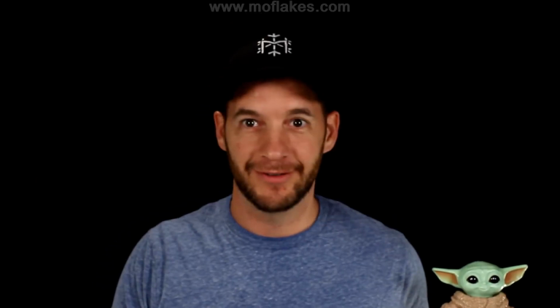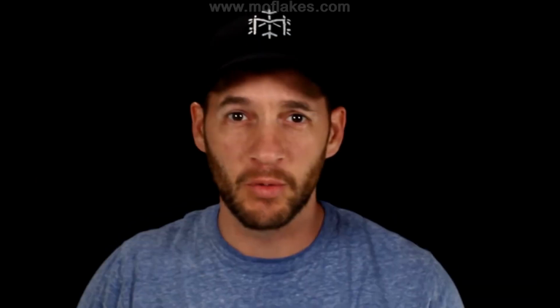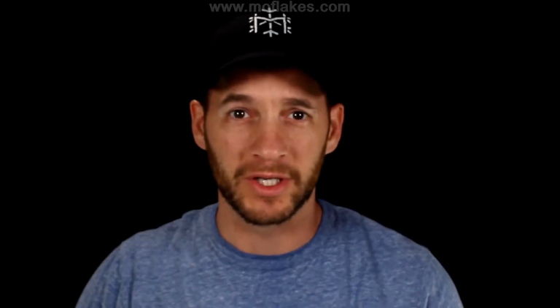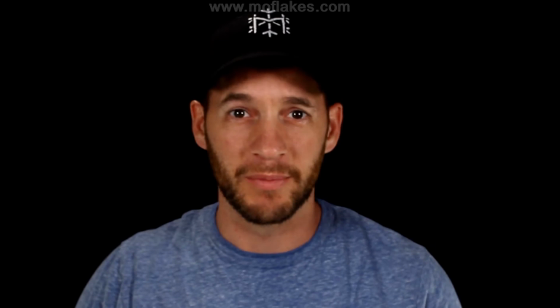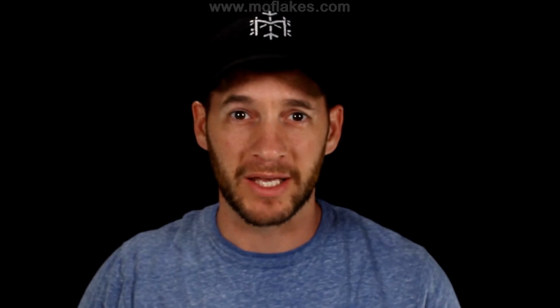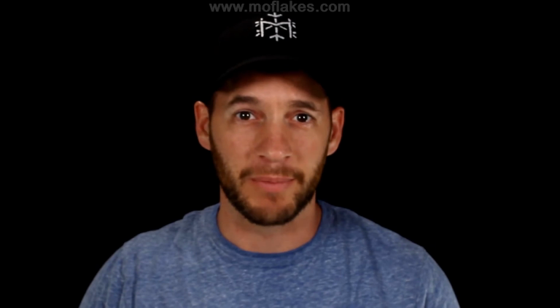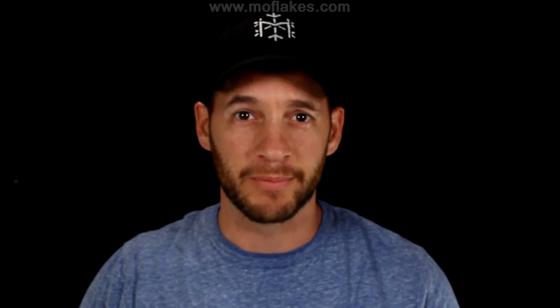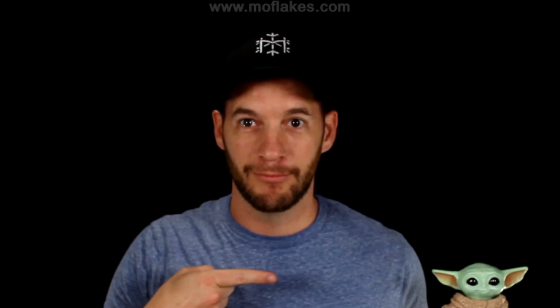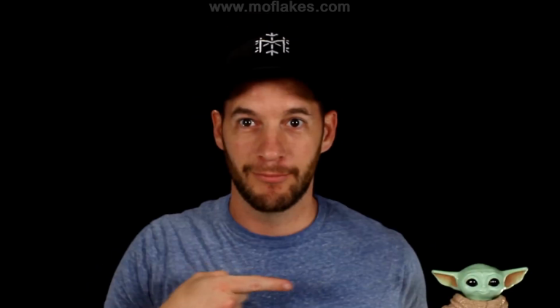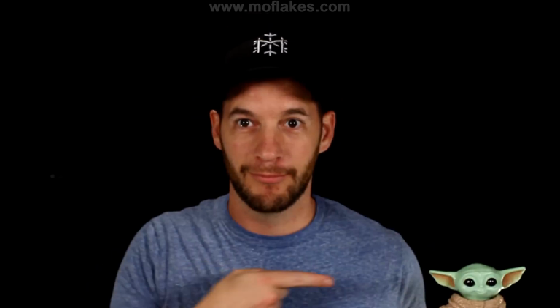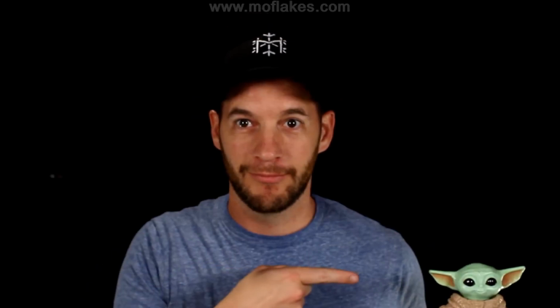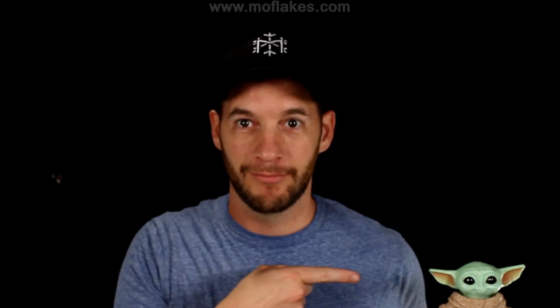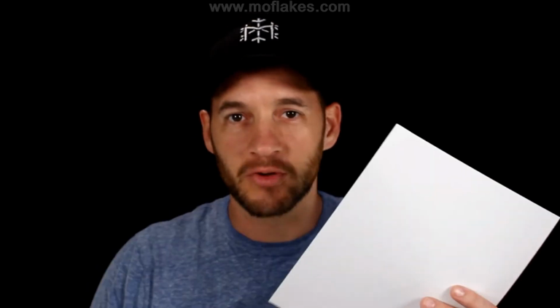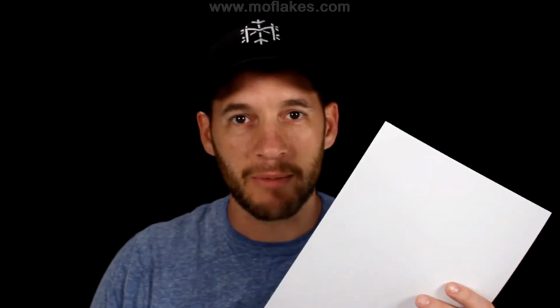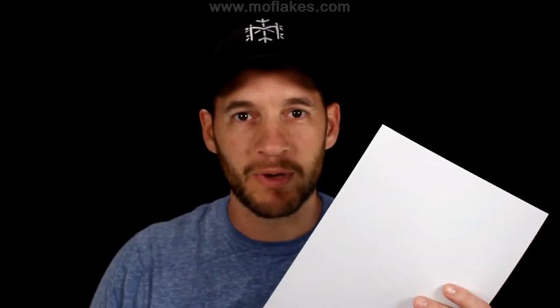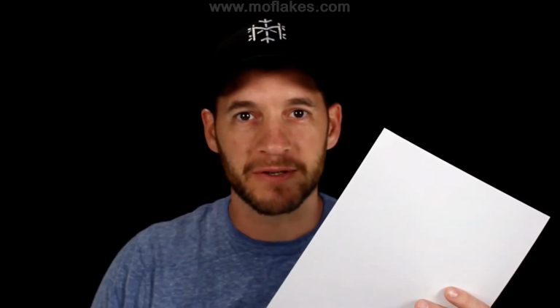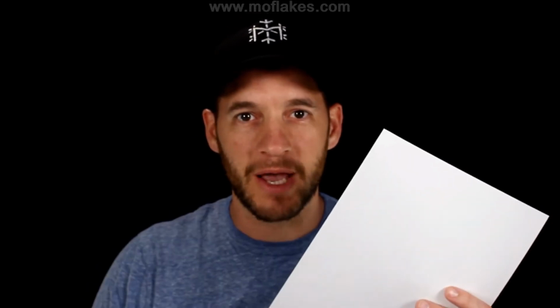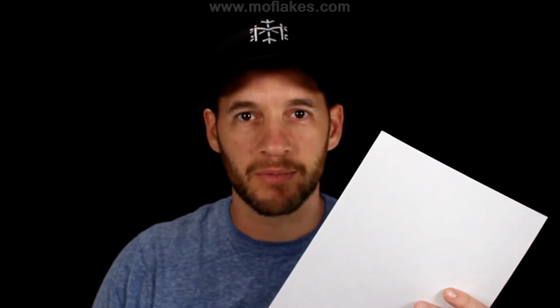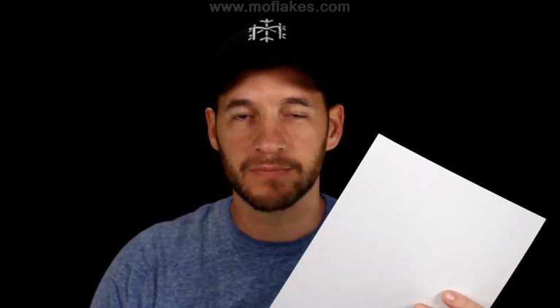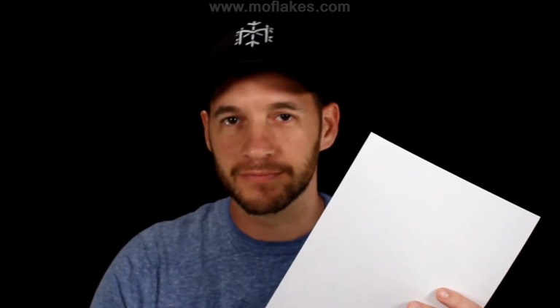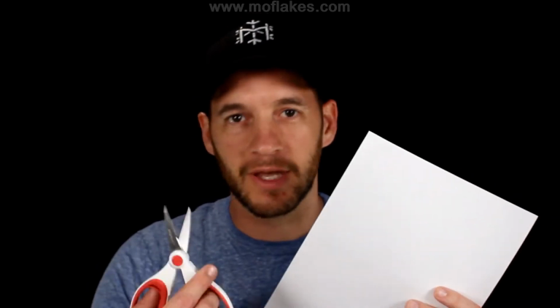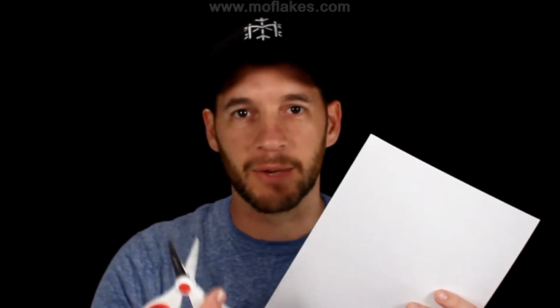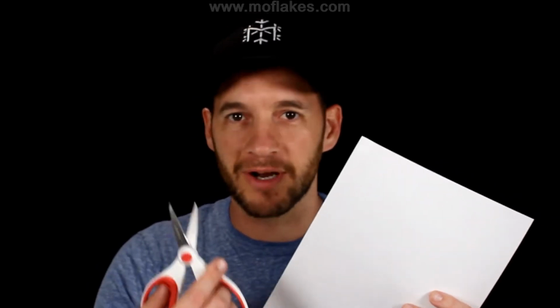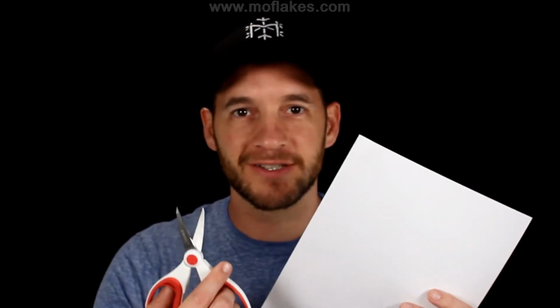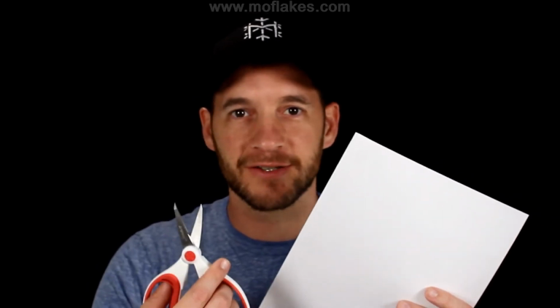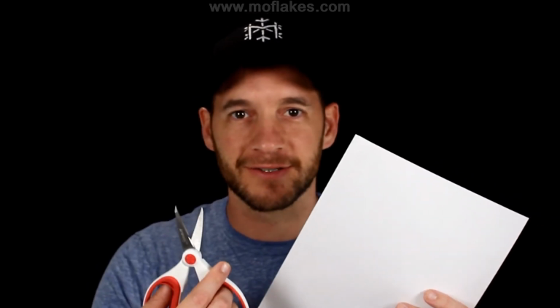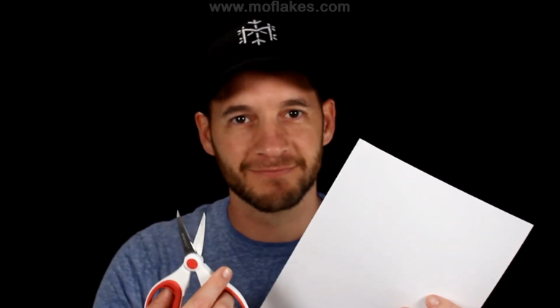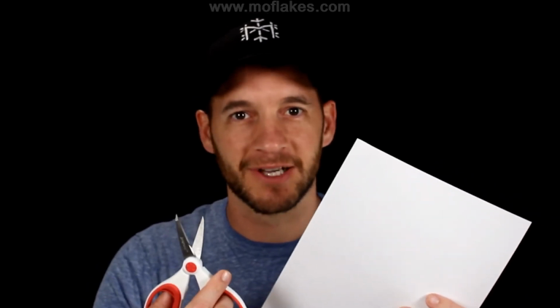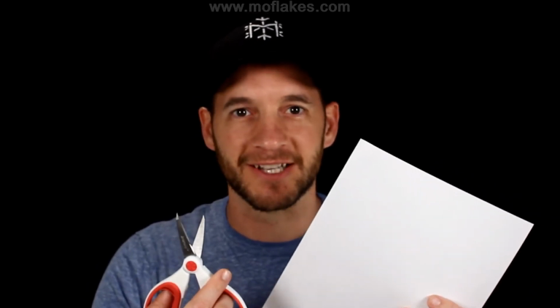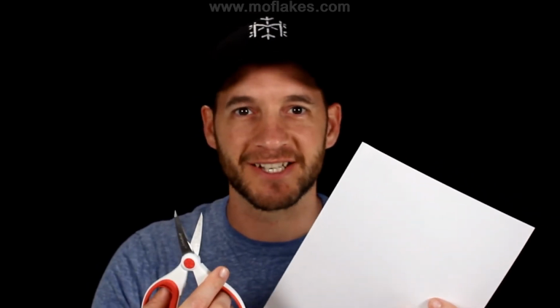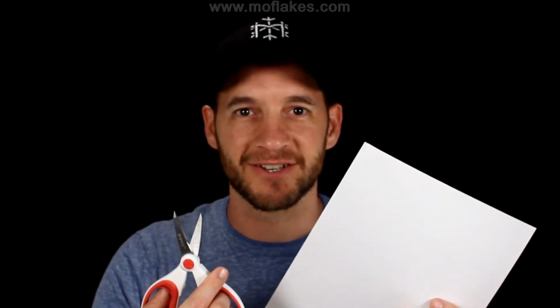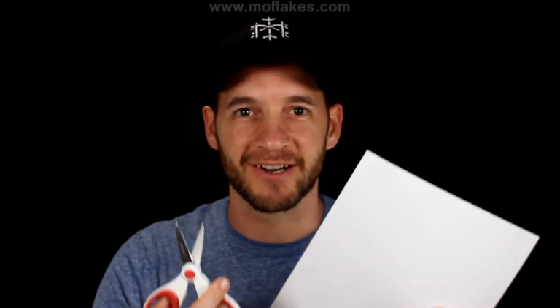Anyone can make a paper snowflake, so just grab a piece of paper and a pair of scissors and let's get started.